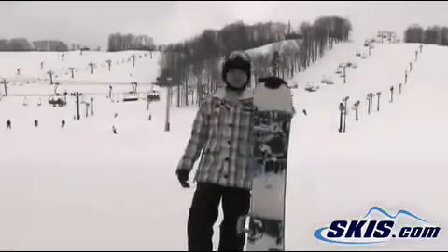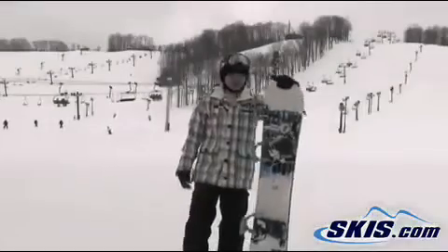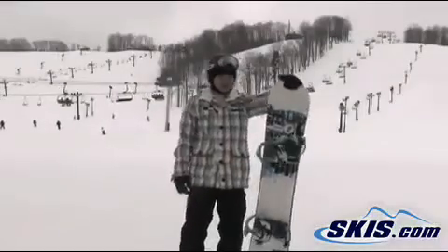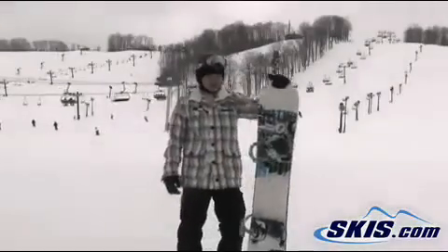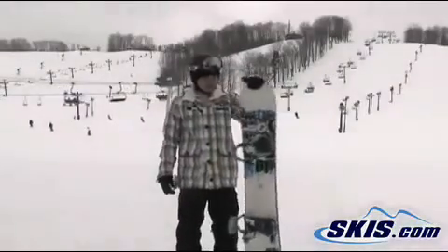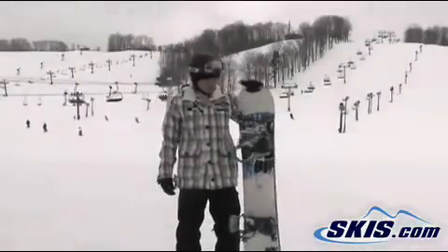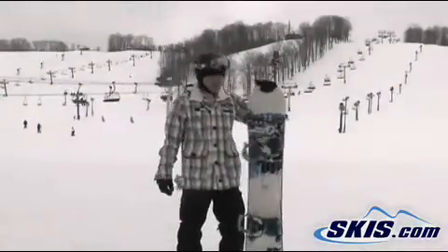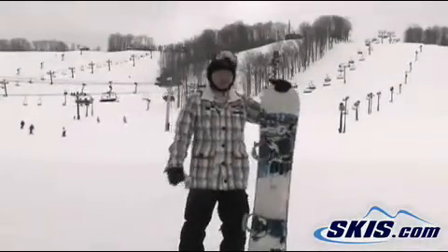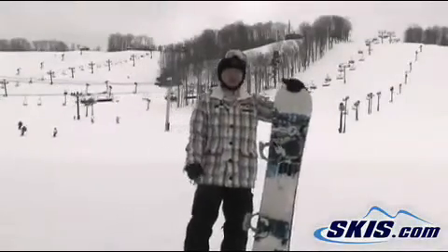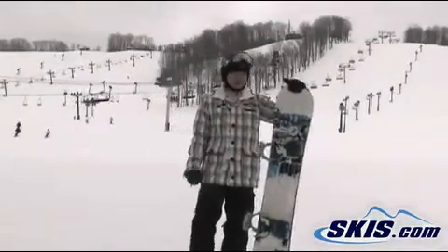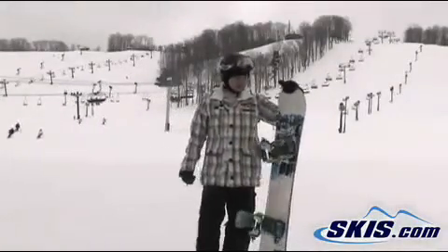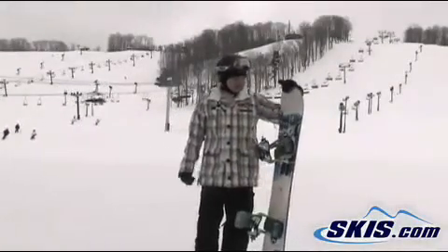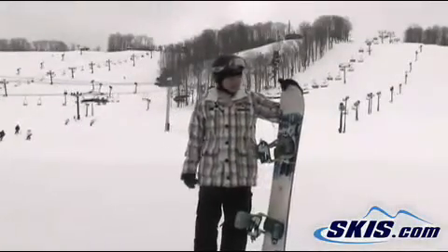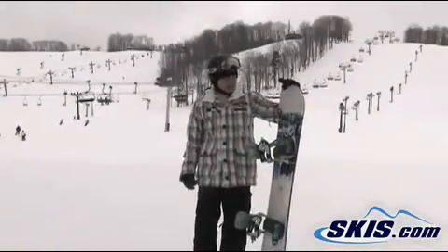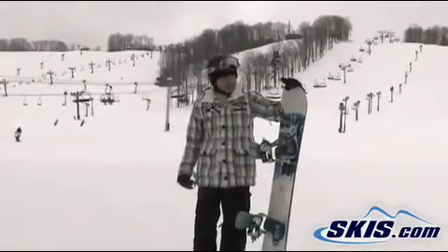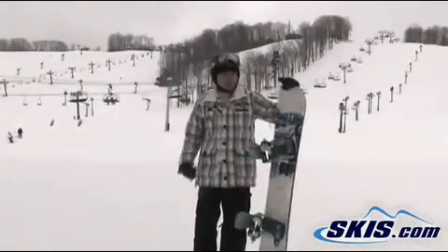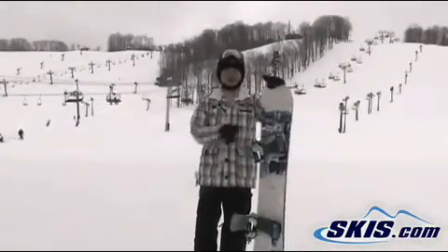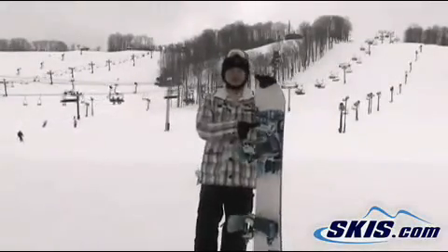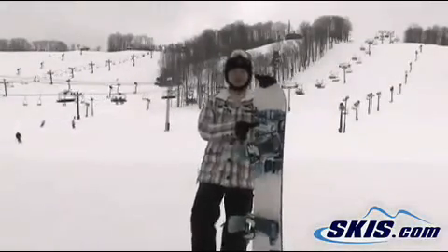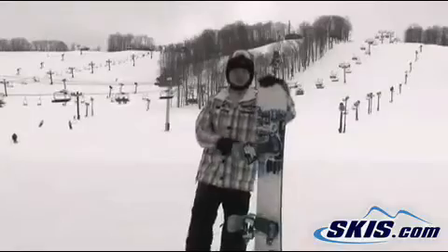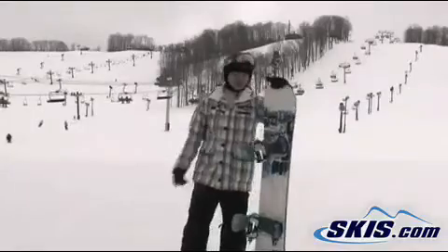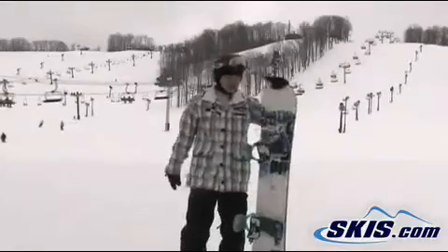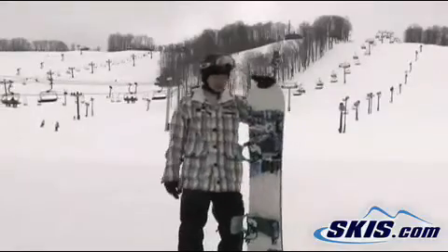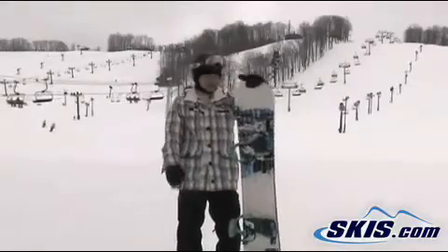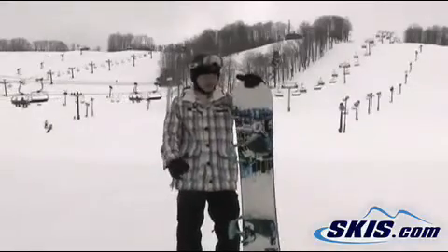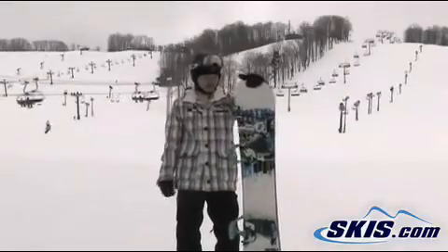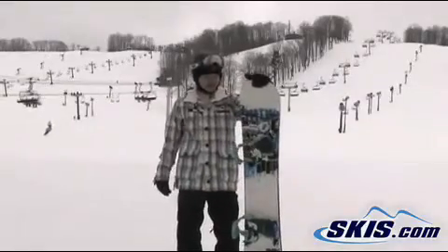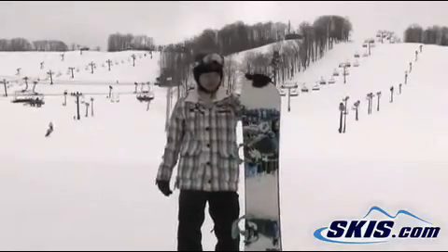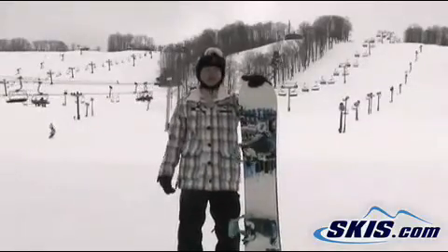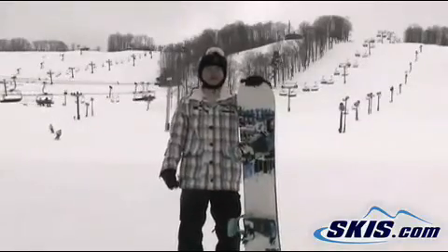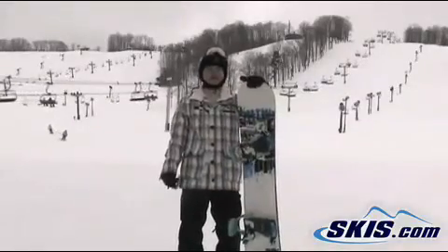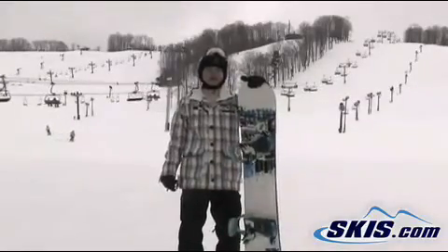What's up, my name is Leo. Just got off the 2011 Ride DH2. I'm going to give this board a 4 out of 5 stars.